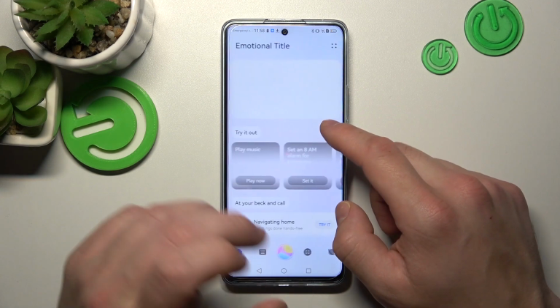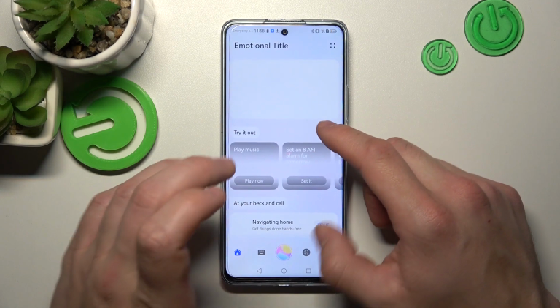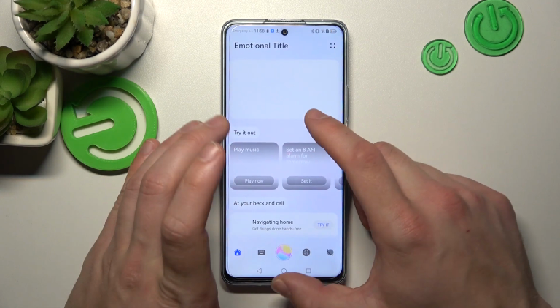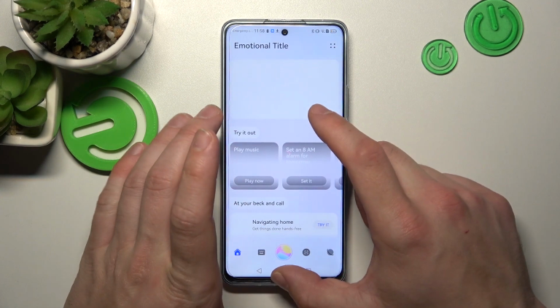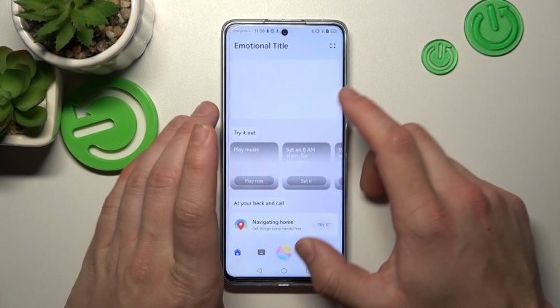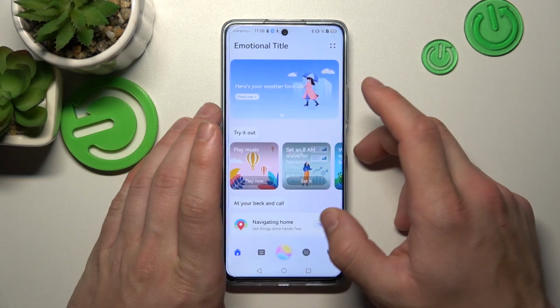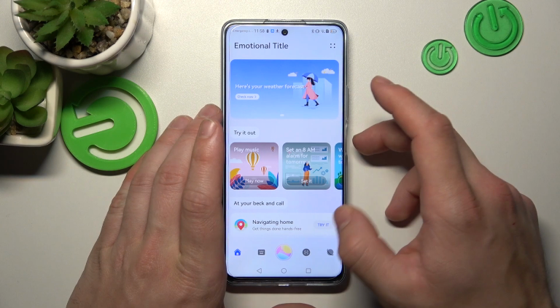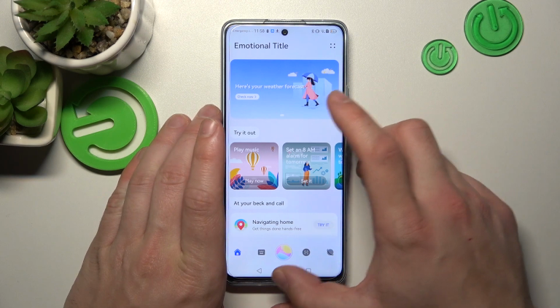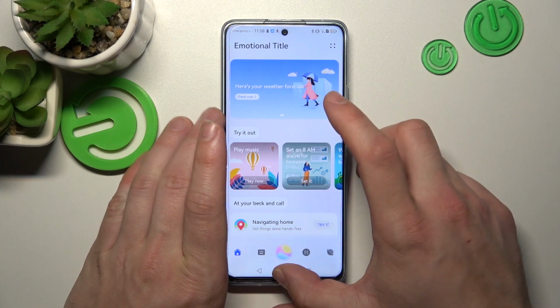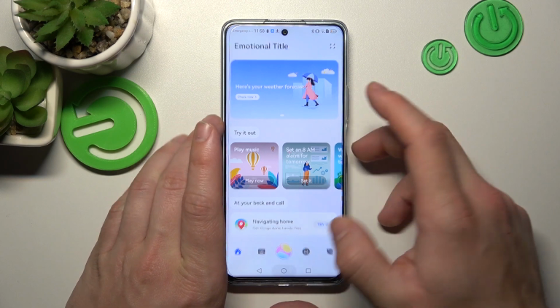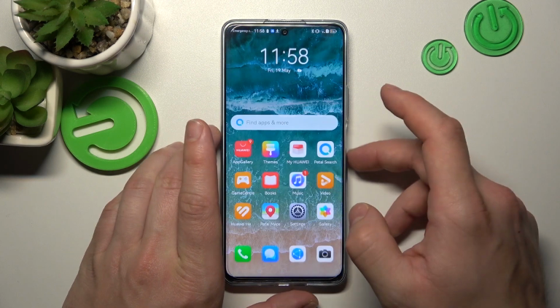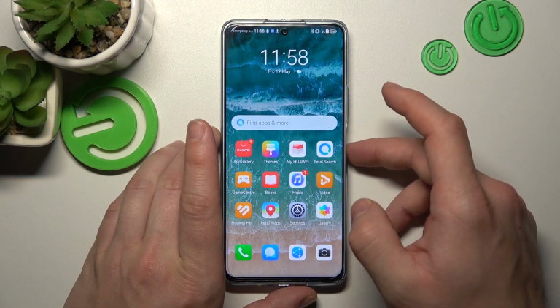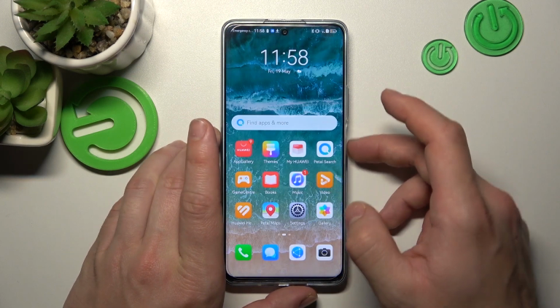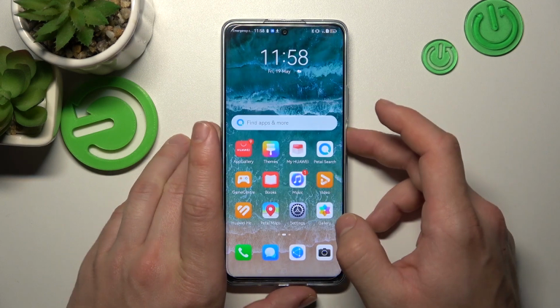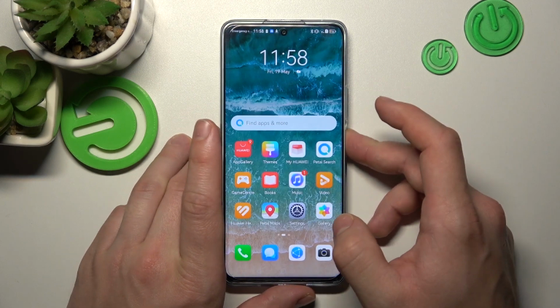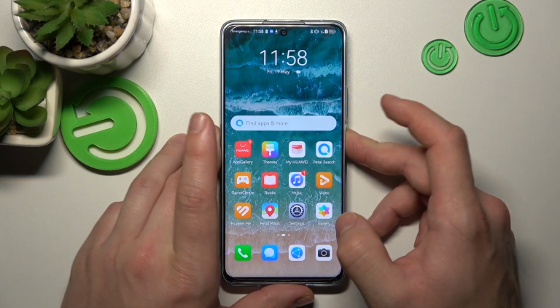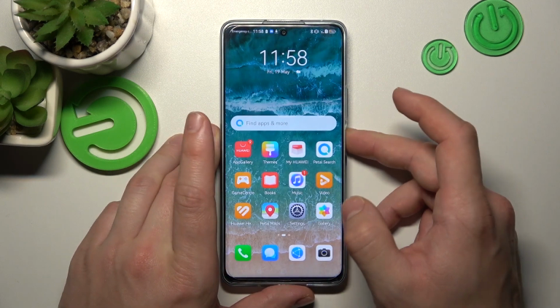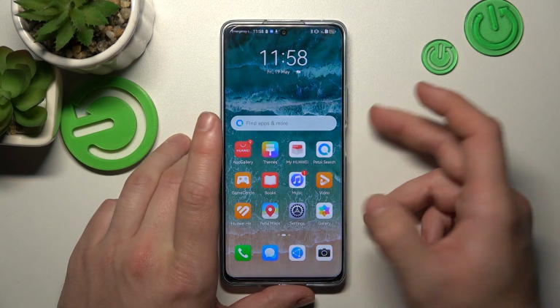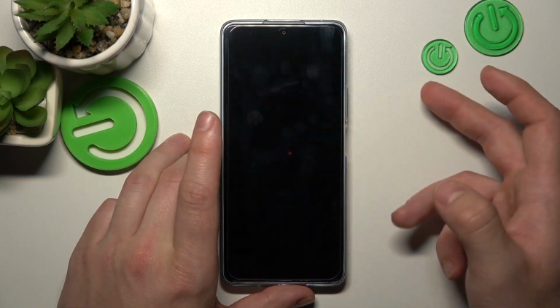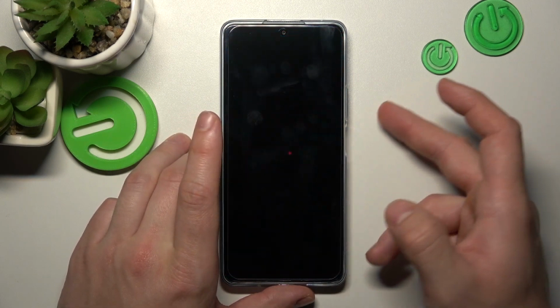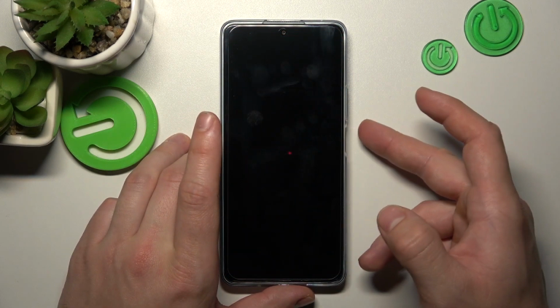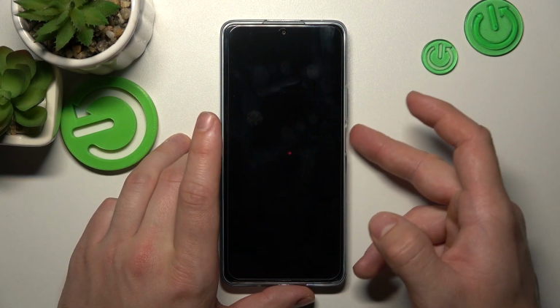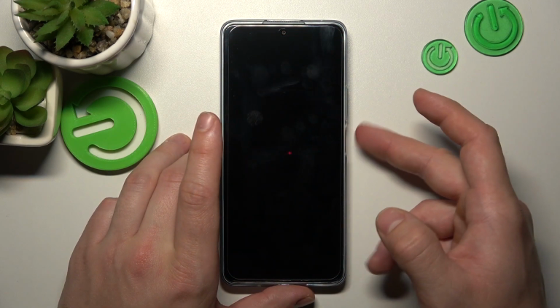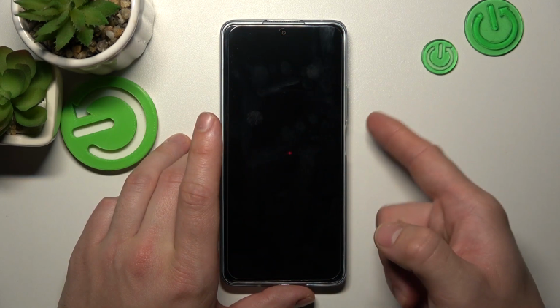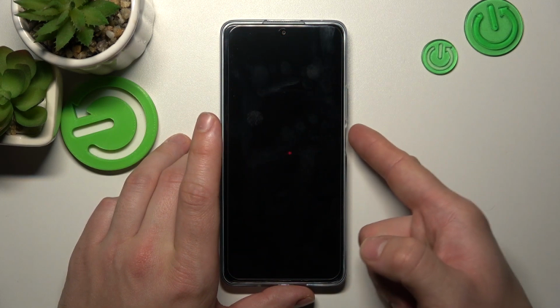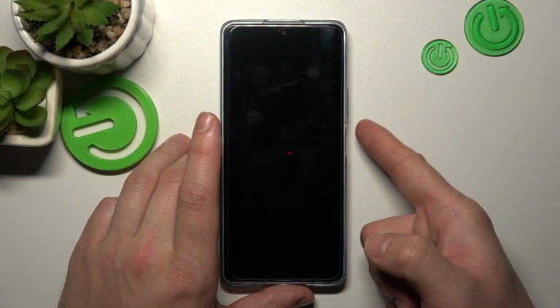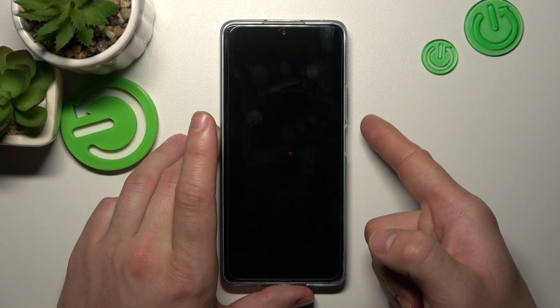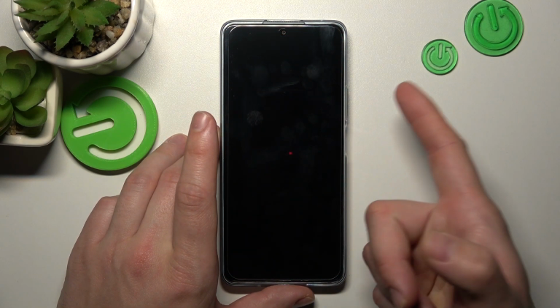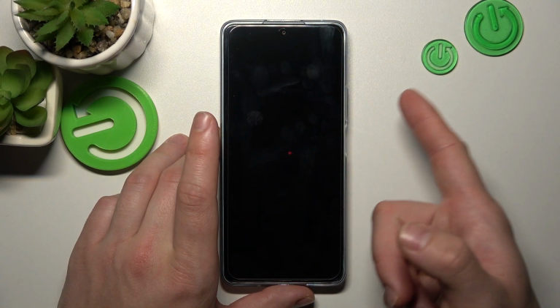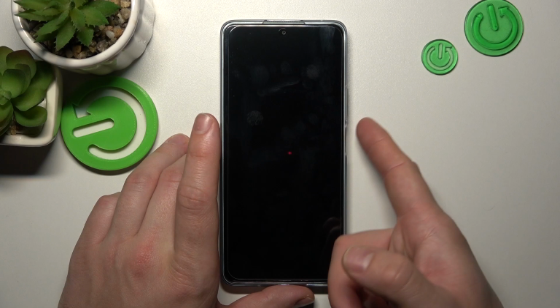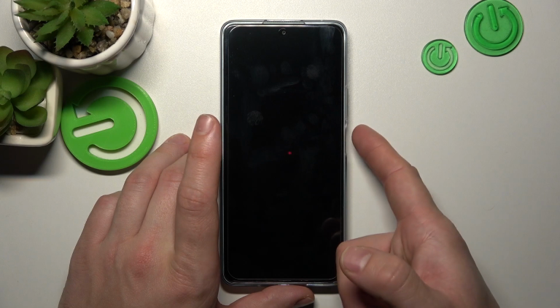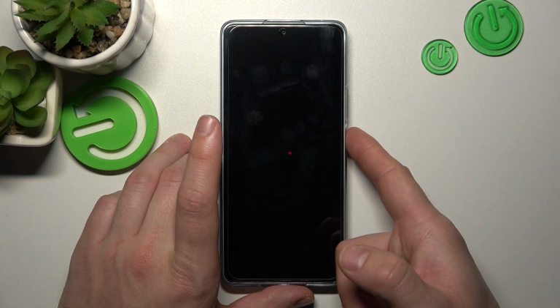Now you can simply lock the screen. Press the power button for about one second.